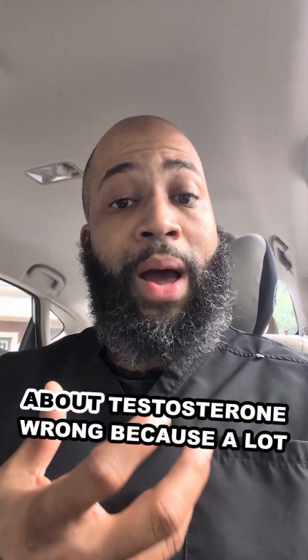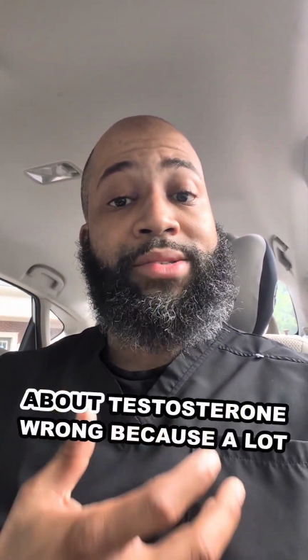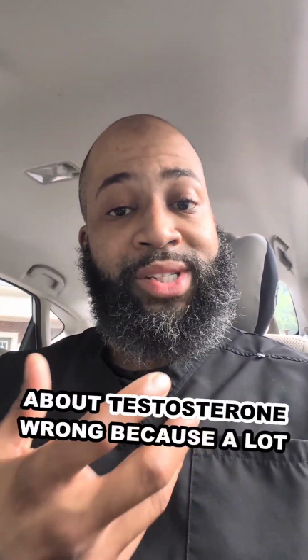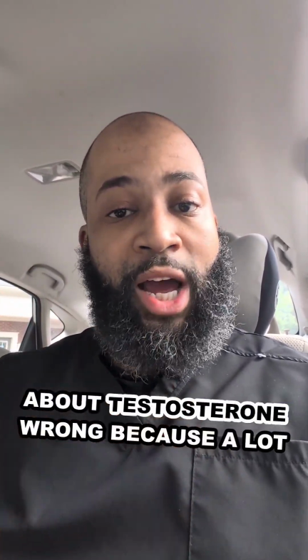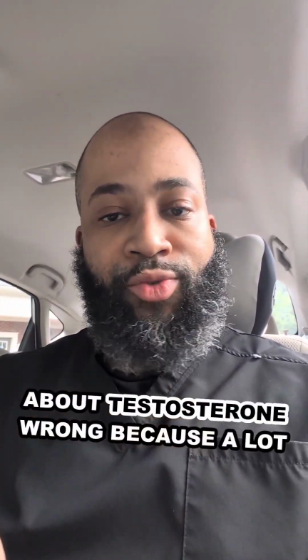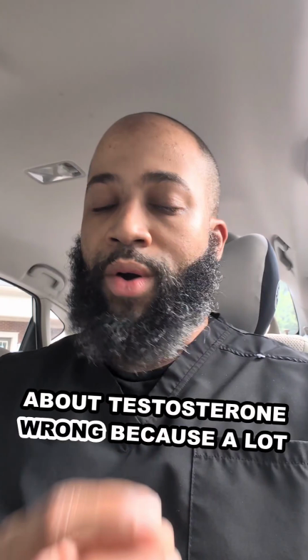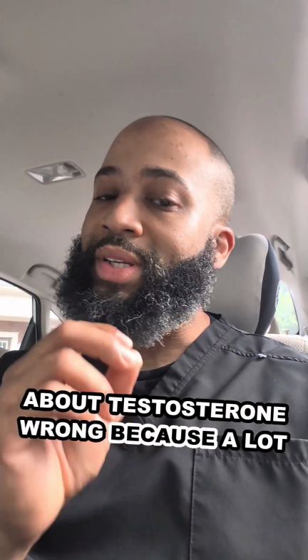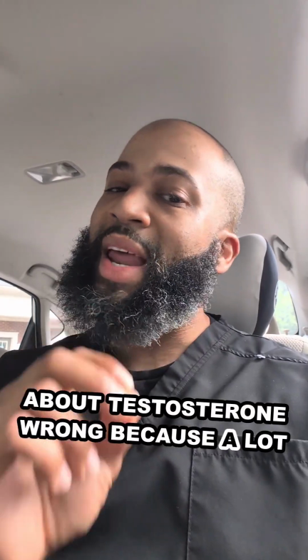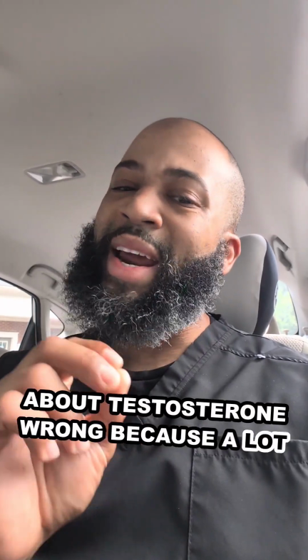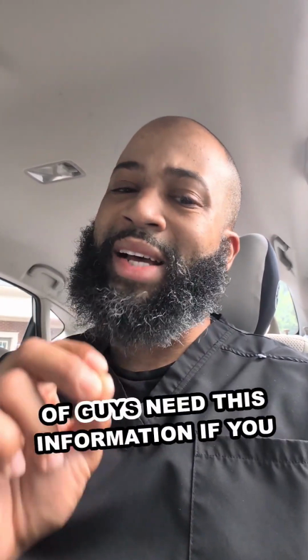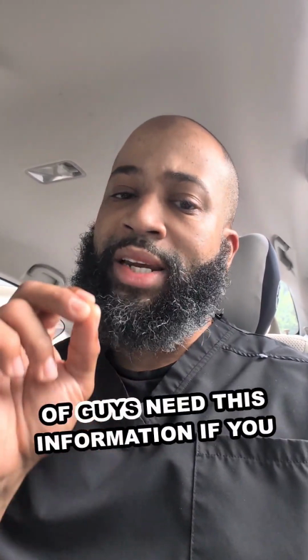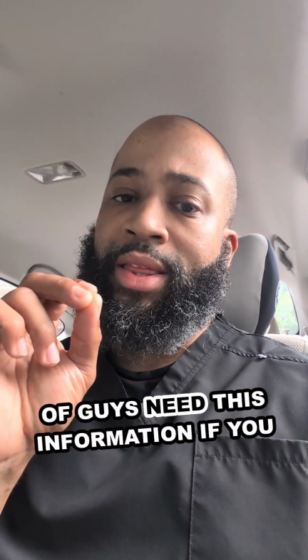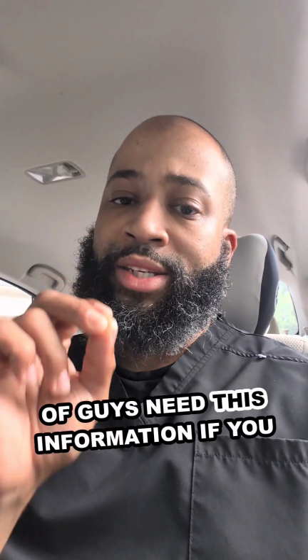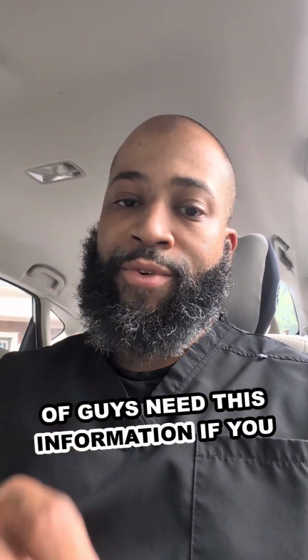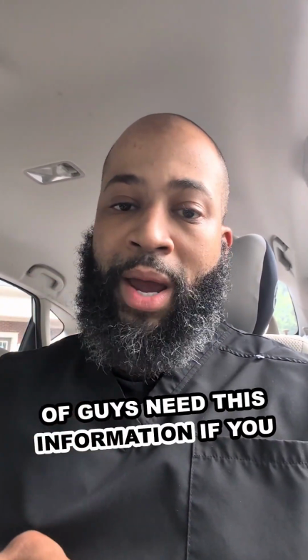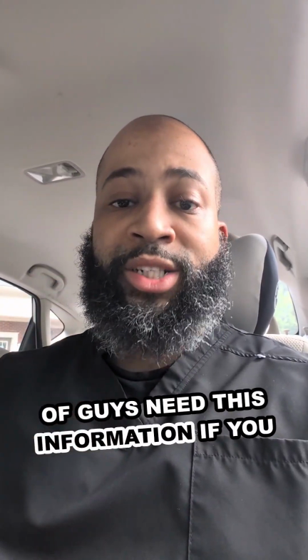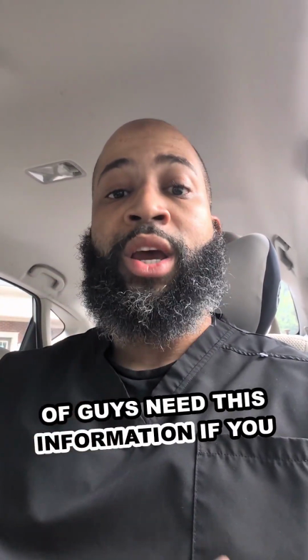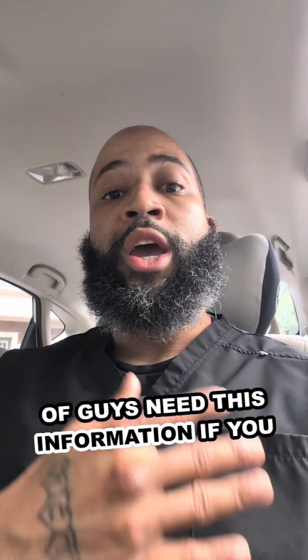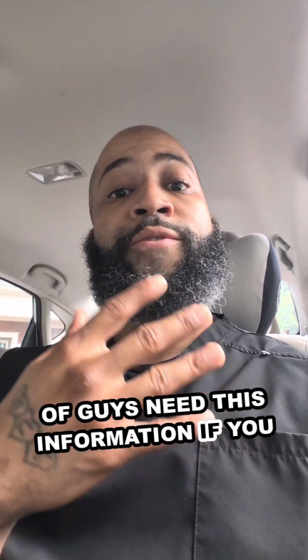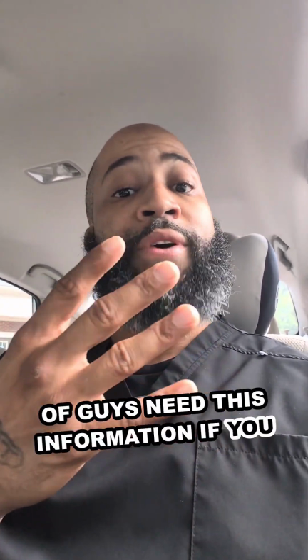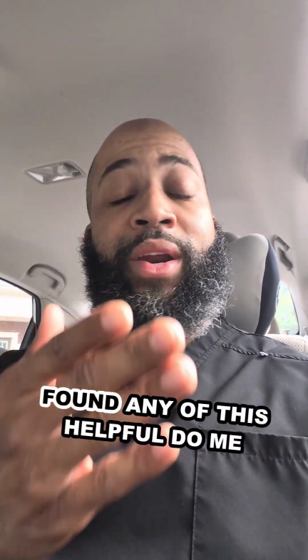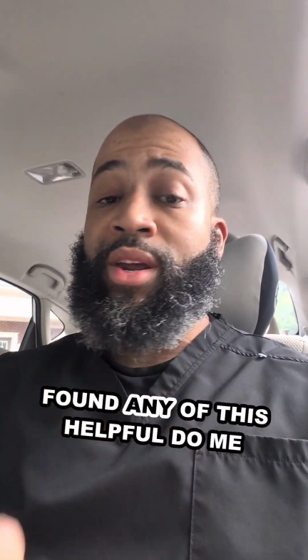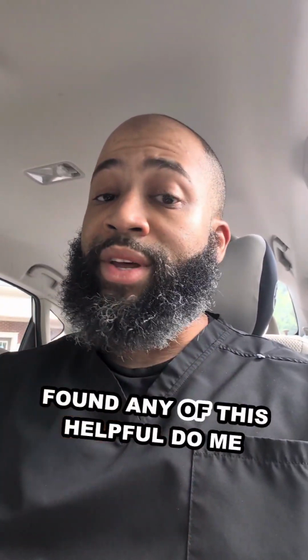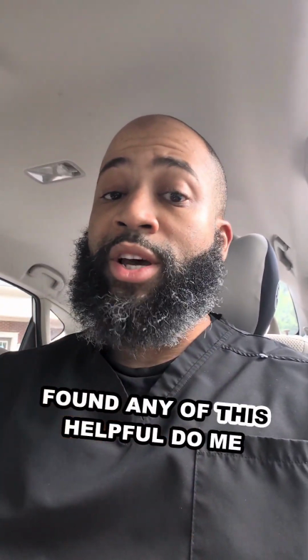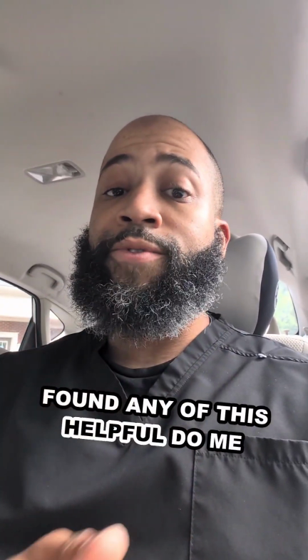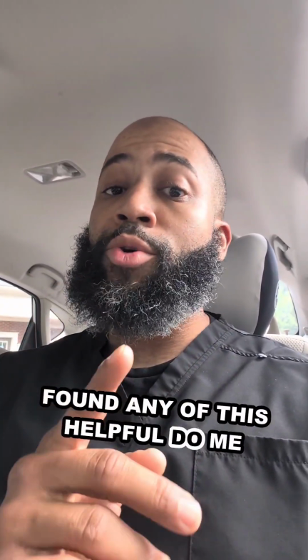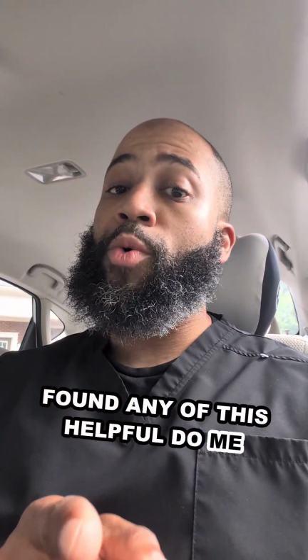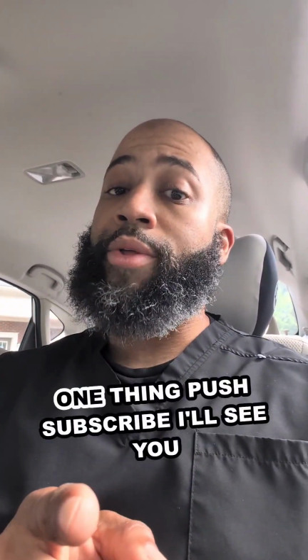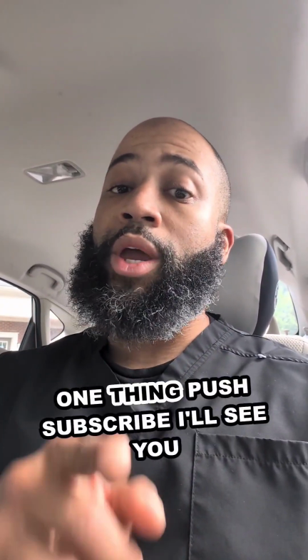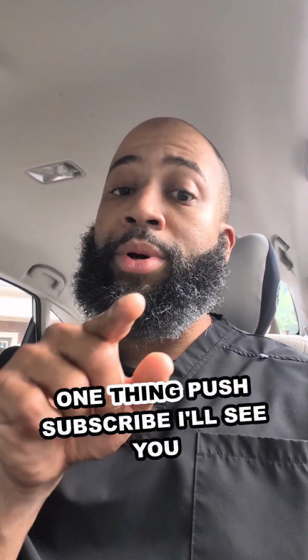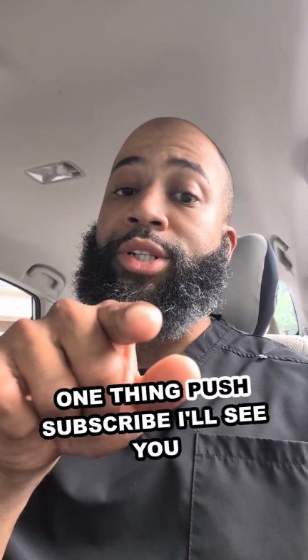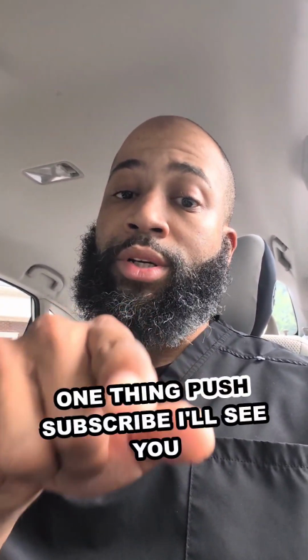If you found any of this helpful, do me one thing: hit subscribe. I'll see you guys in the next video.